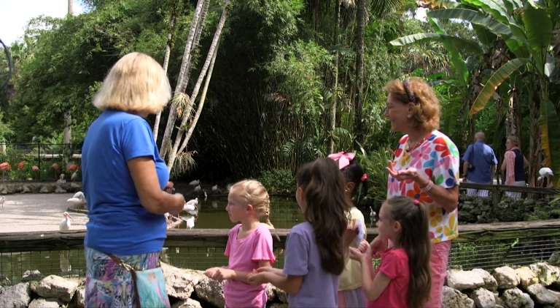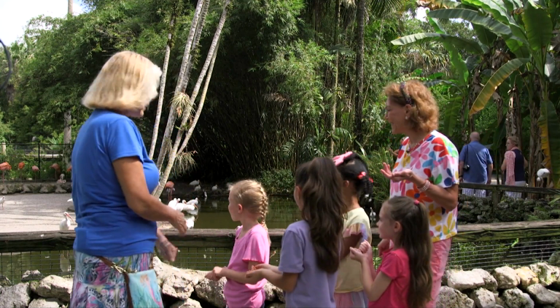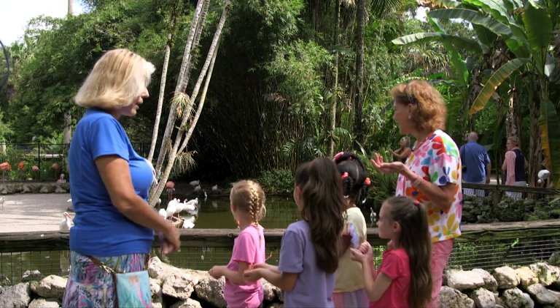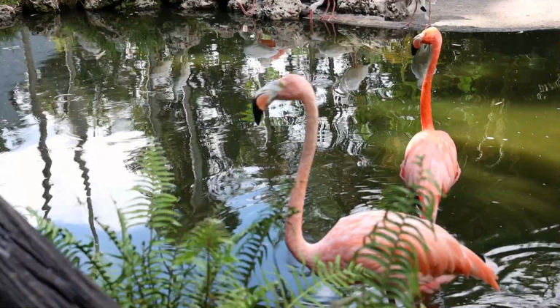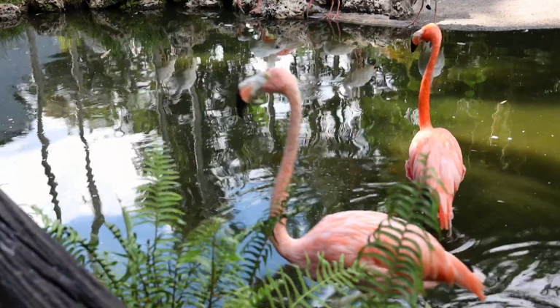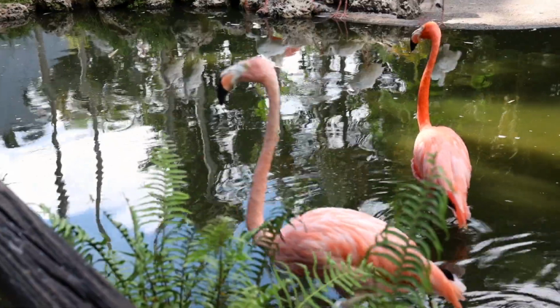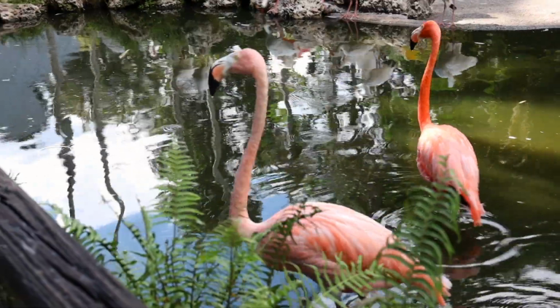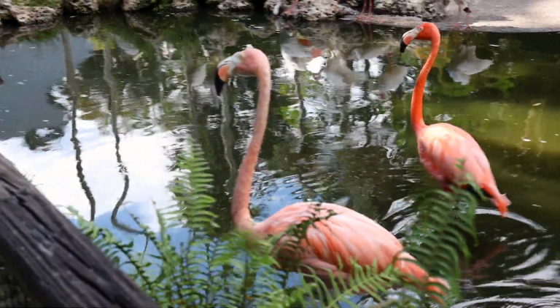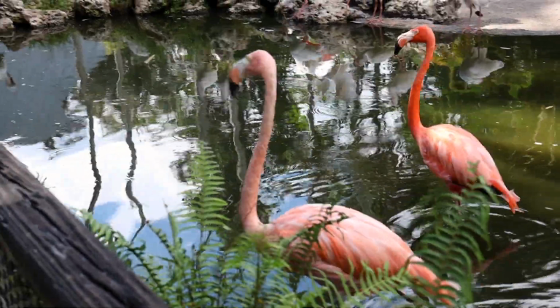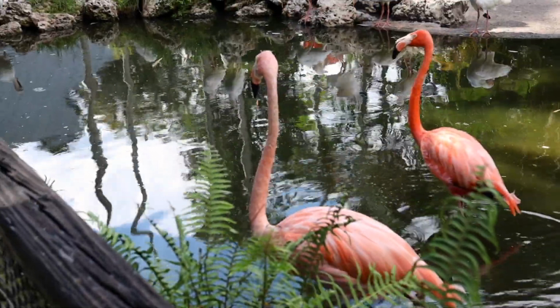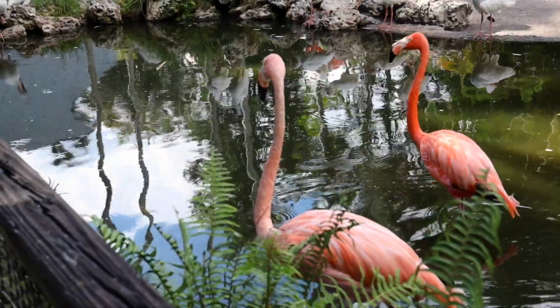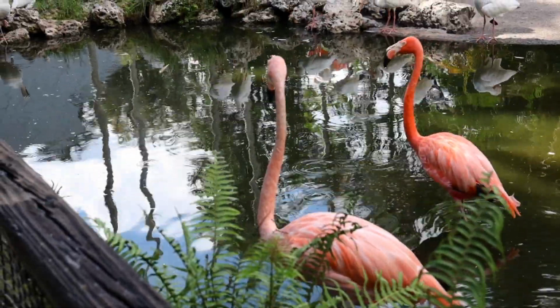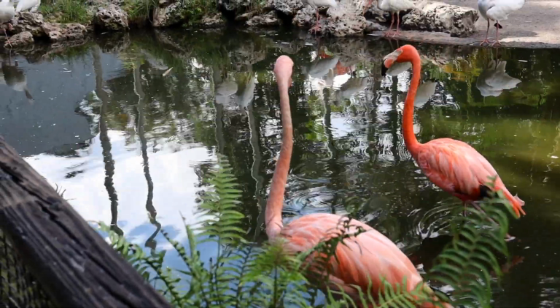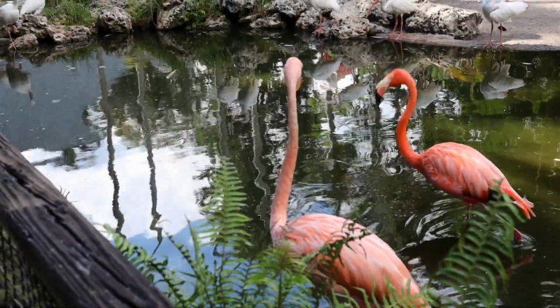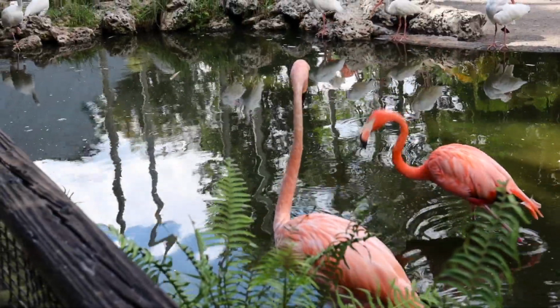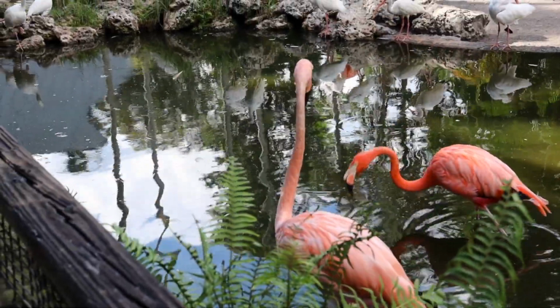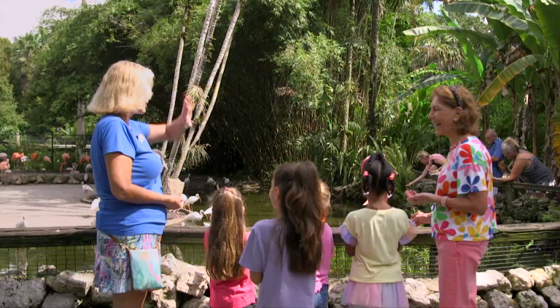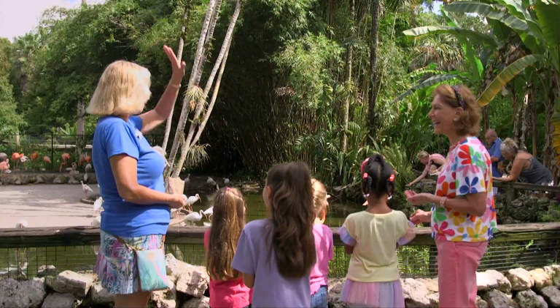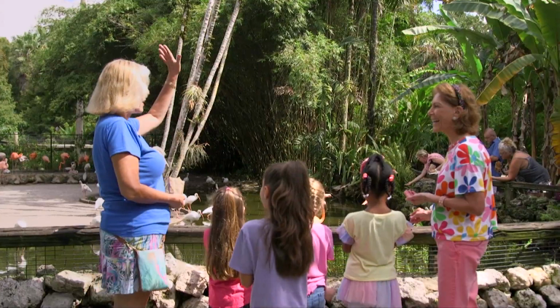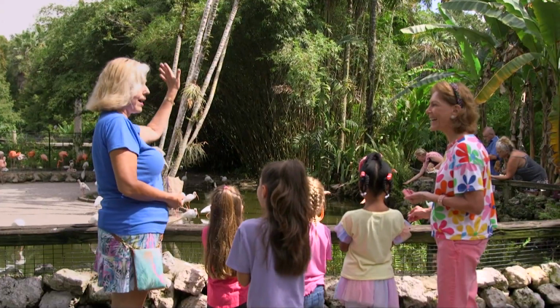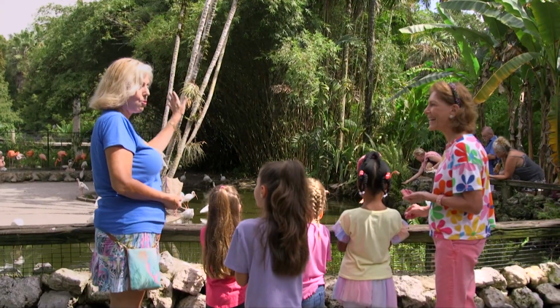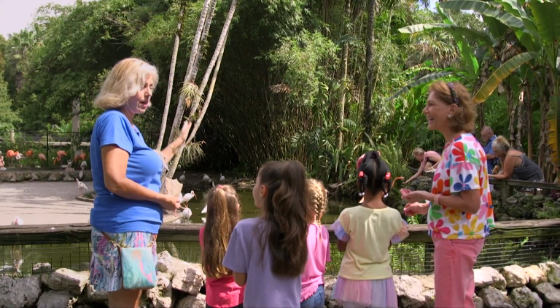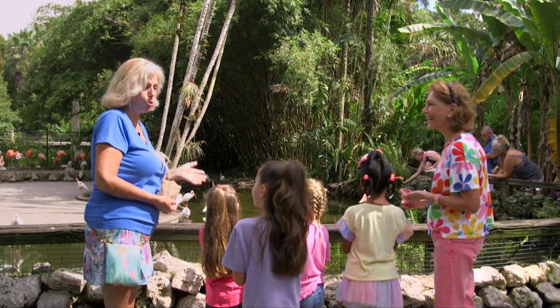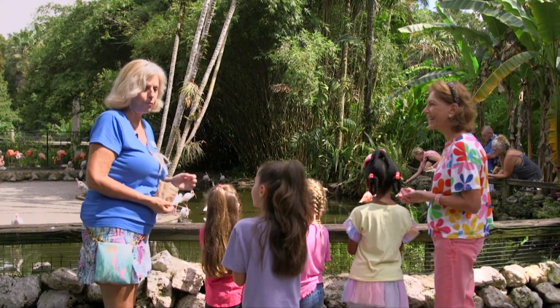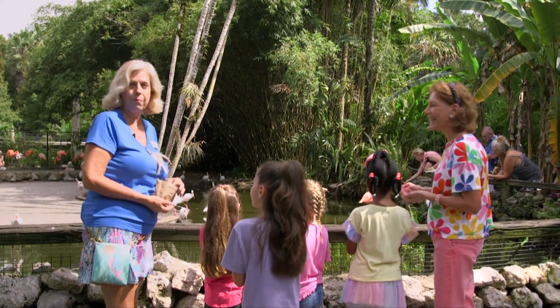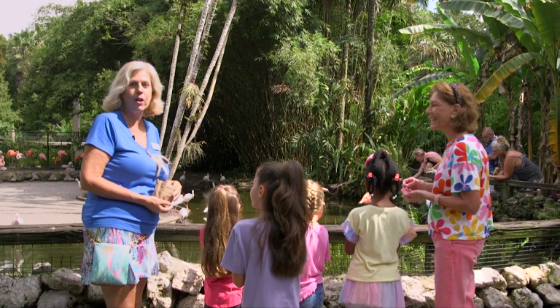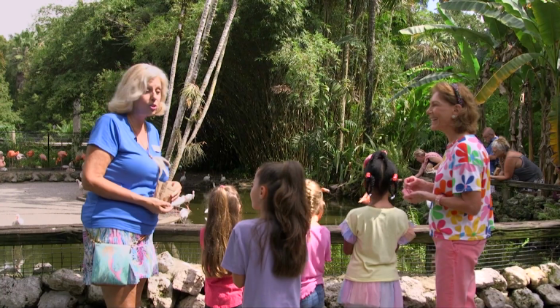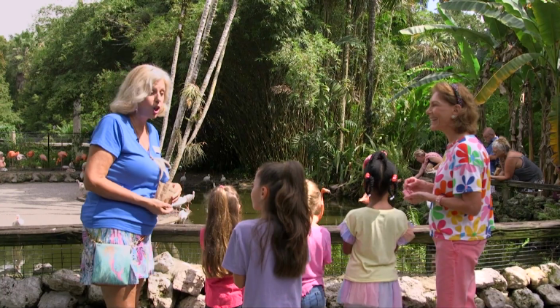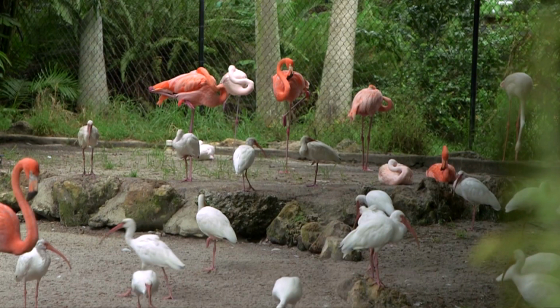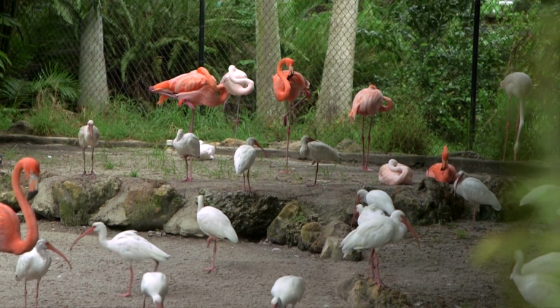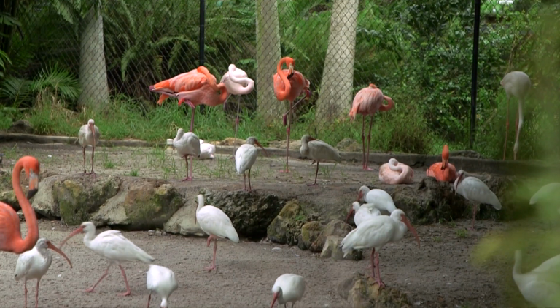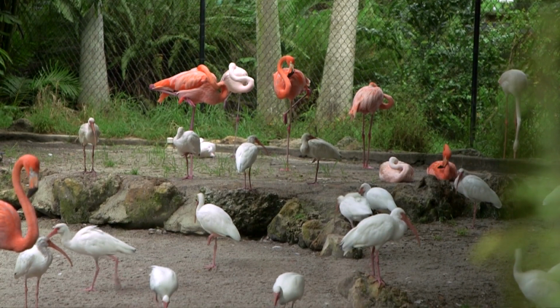Look how big they are — and yes, they do fly! It looks like a pink cloud. A group of flamingos is called the flamboyants — we're going to learn some new words today.